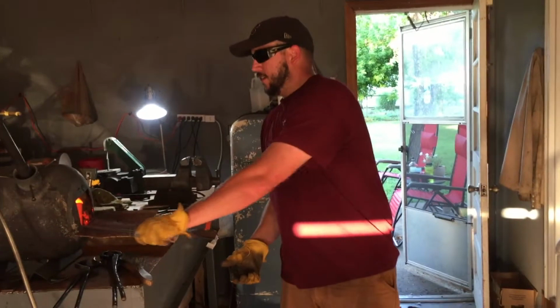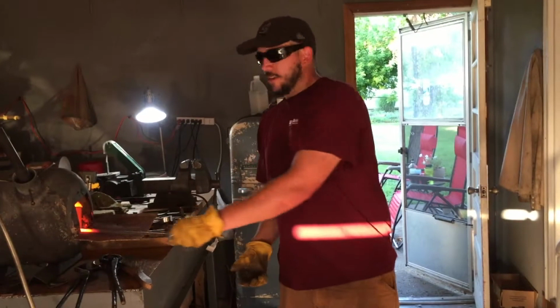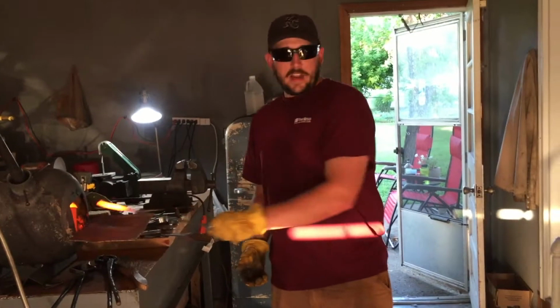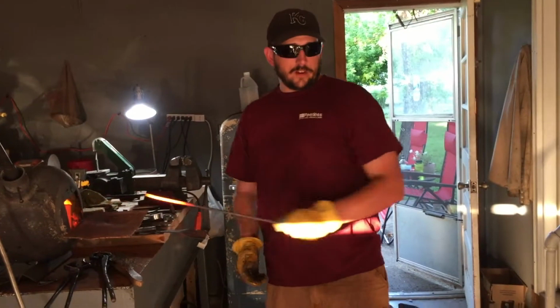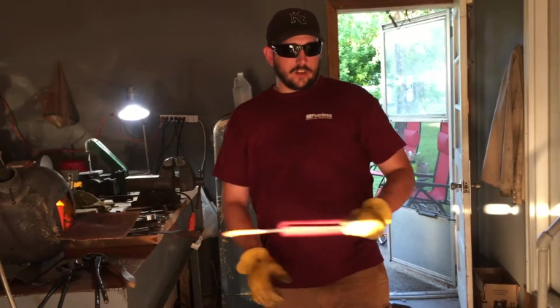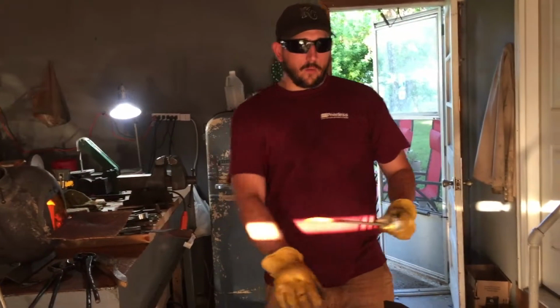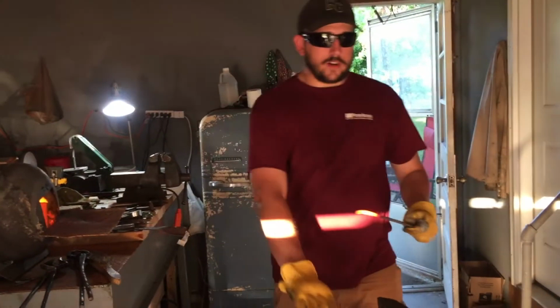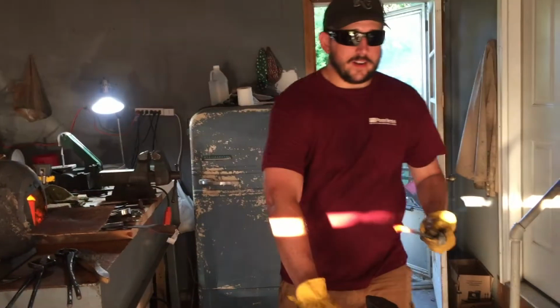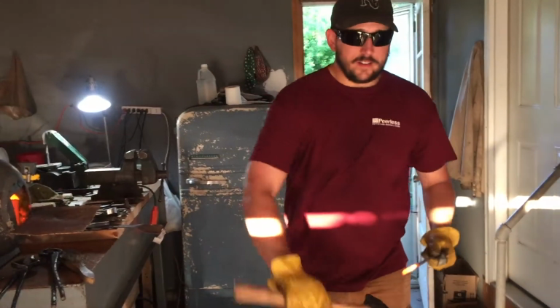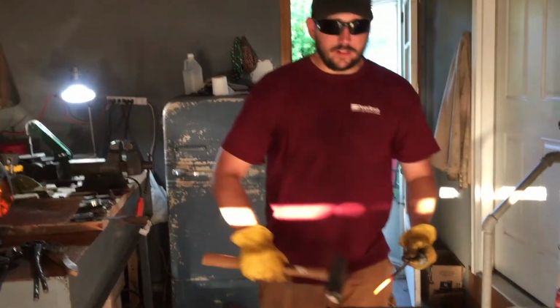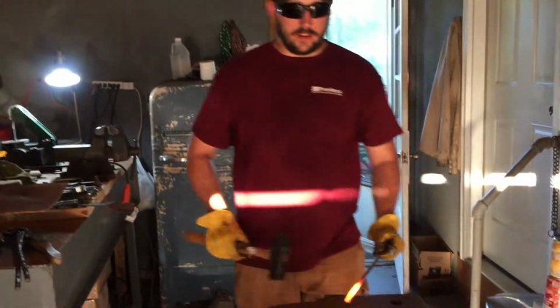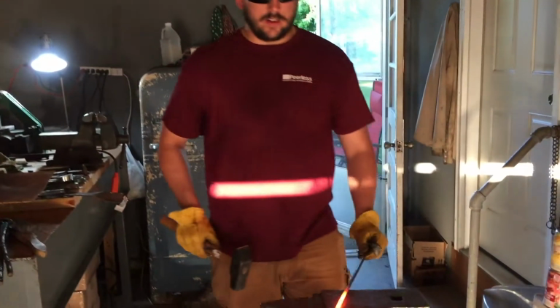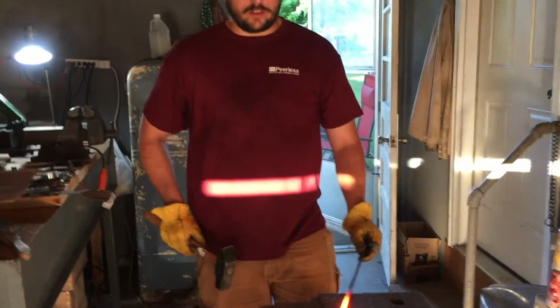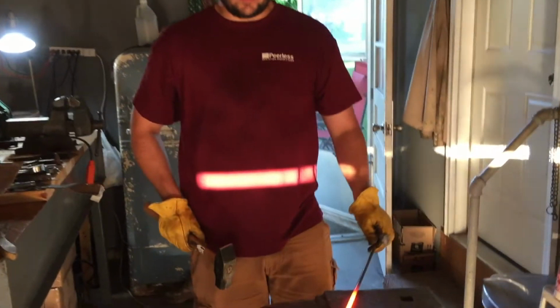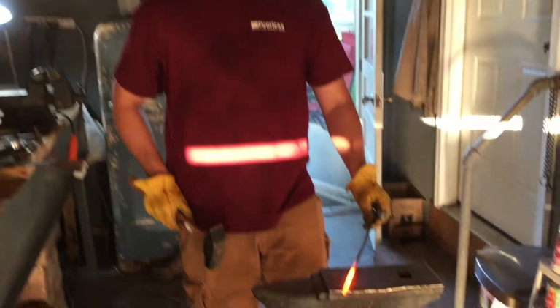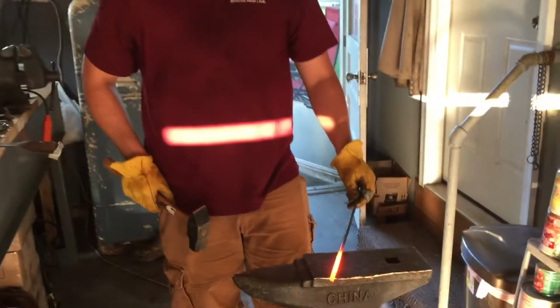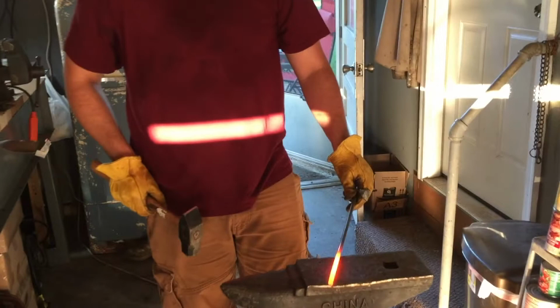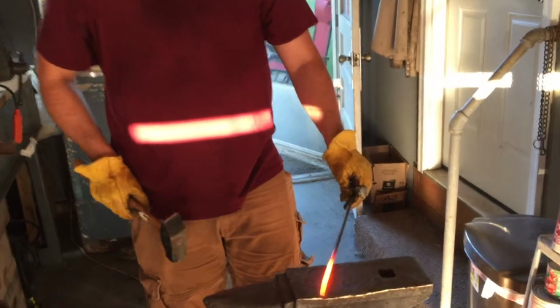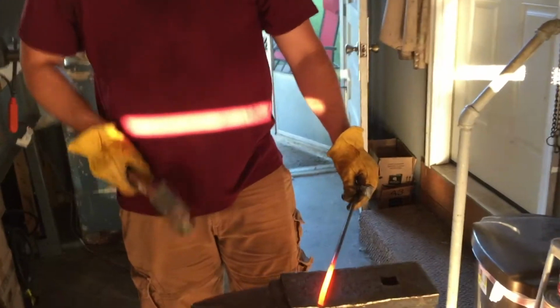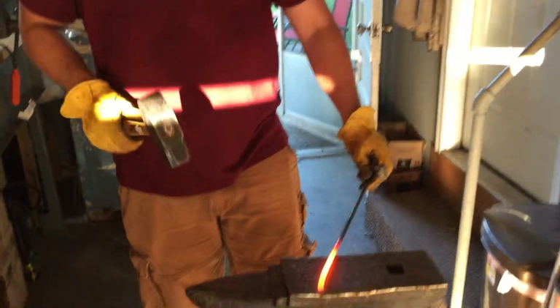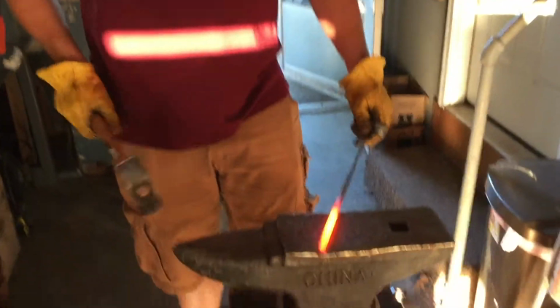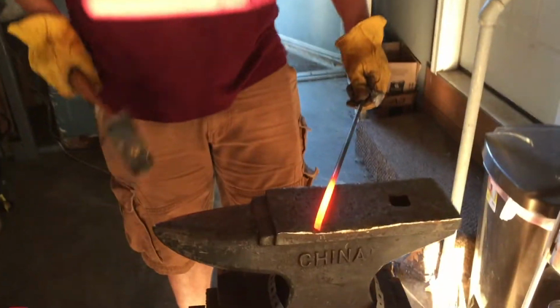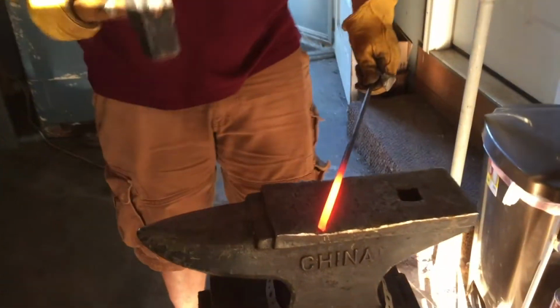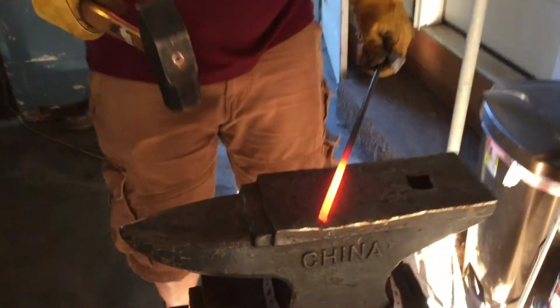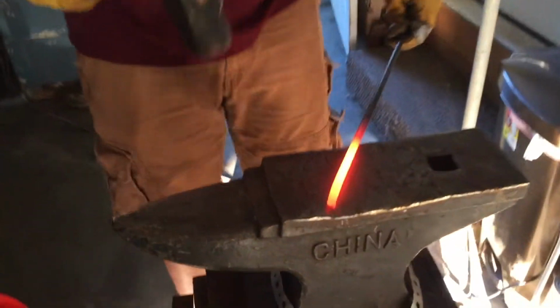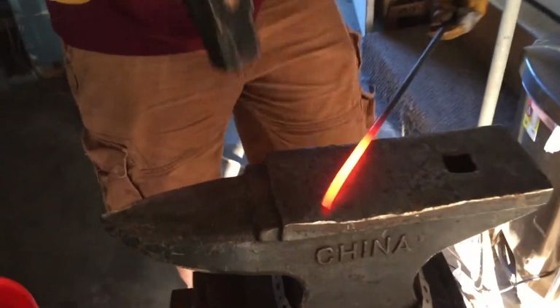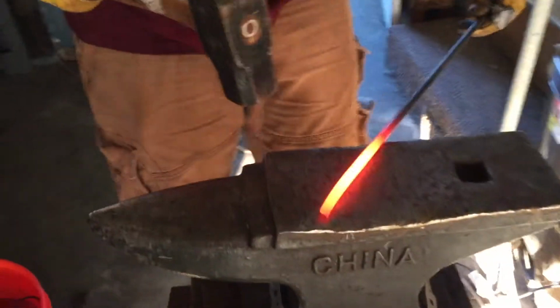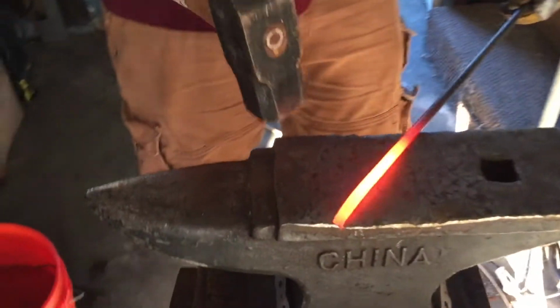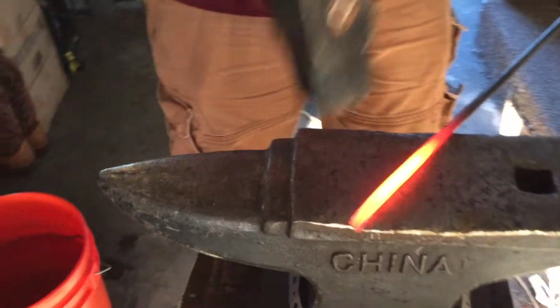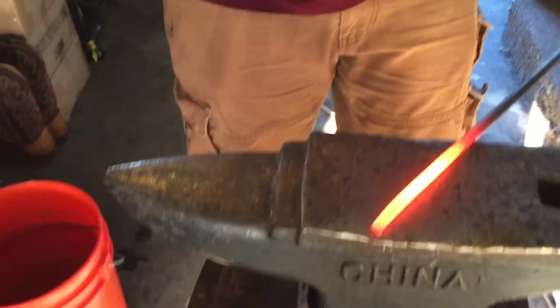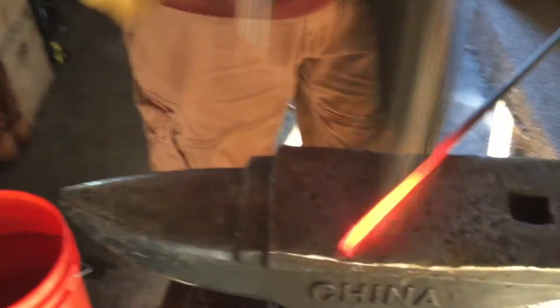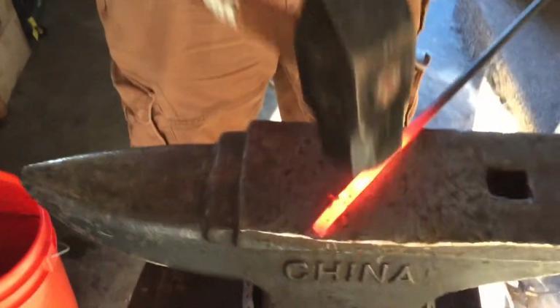Now we're going to start working the 316 stainless rod into a square shape for our steak flipper. Let's move on.